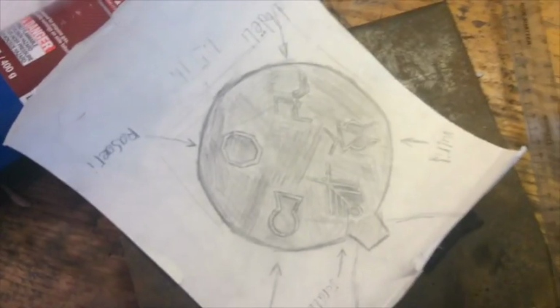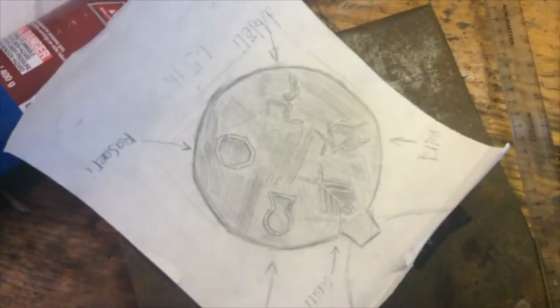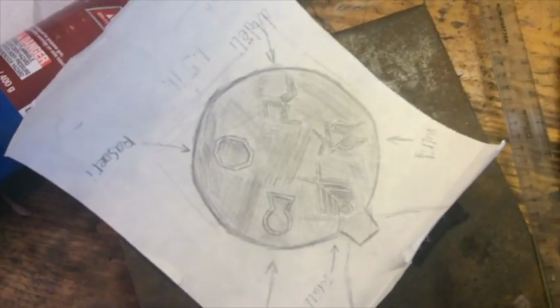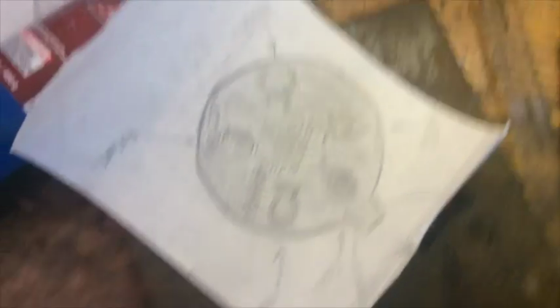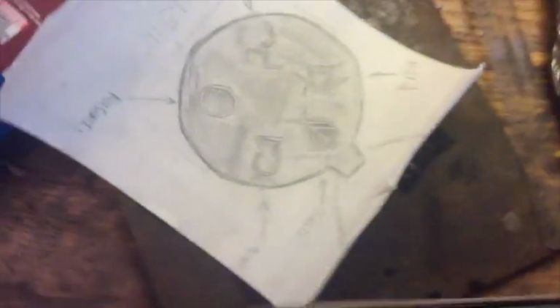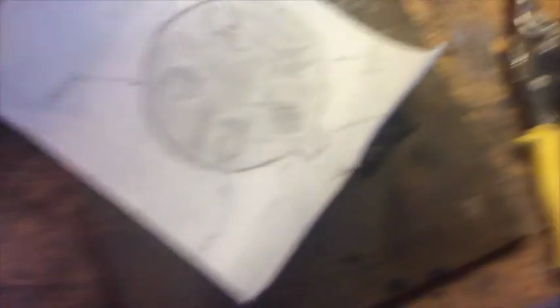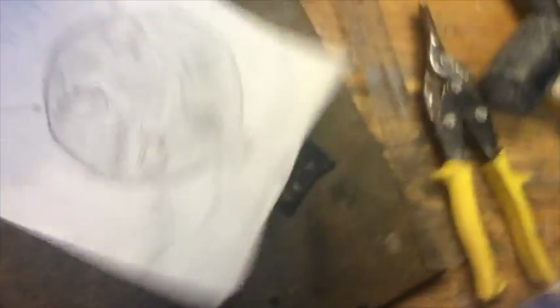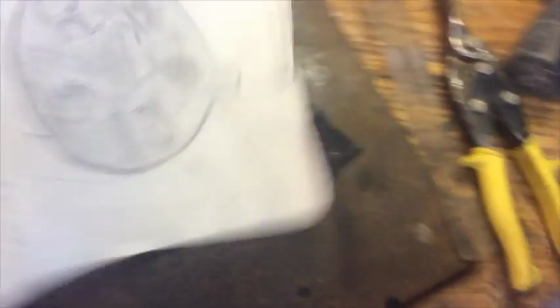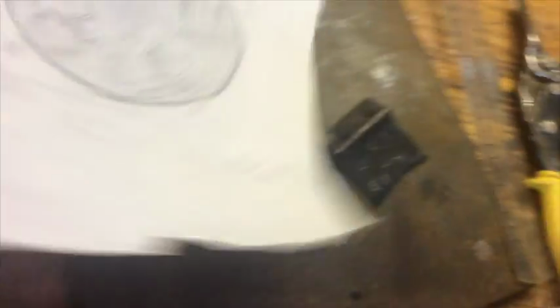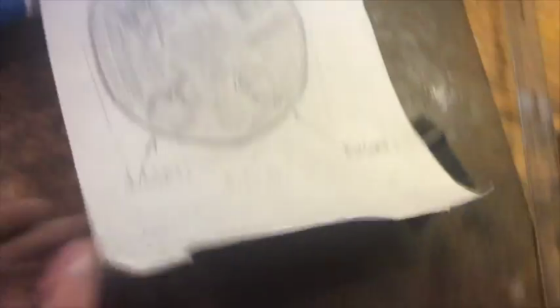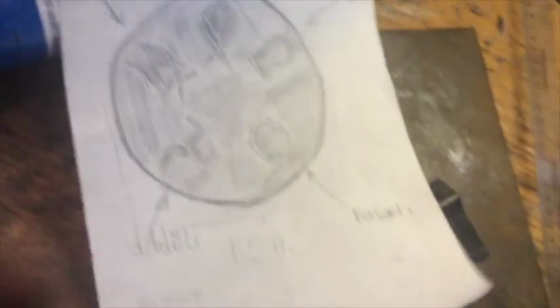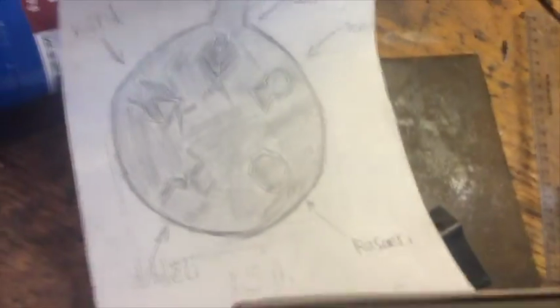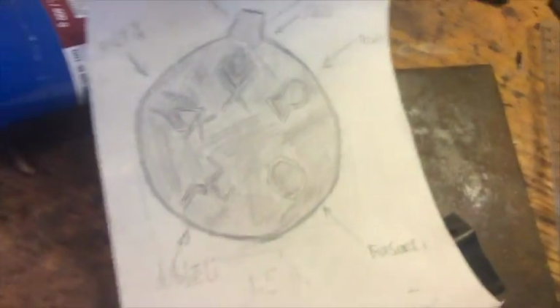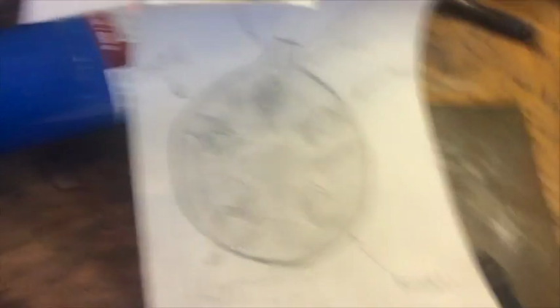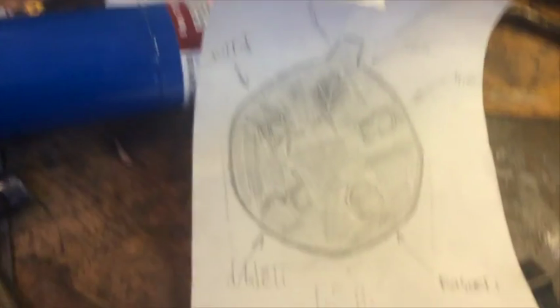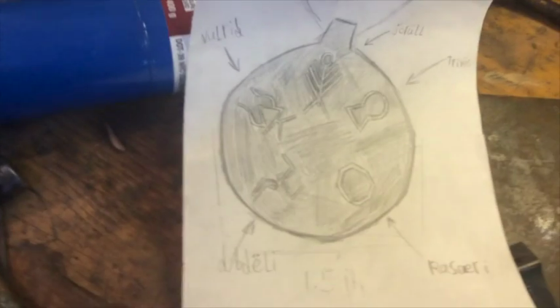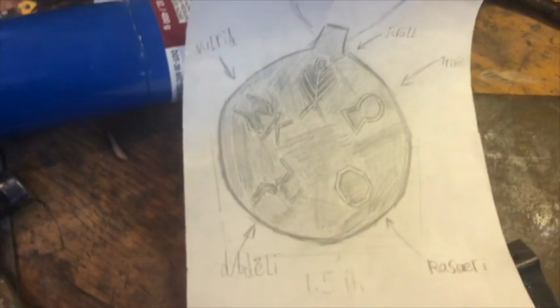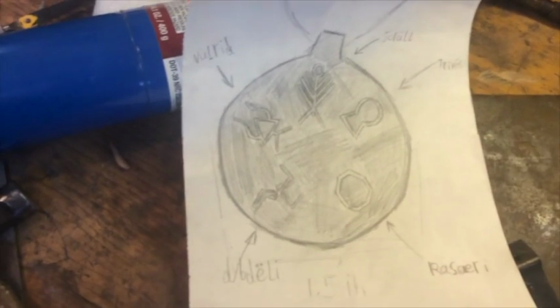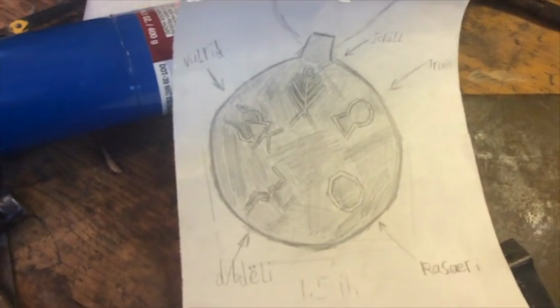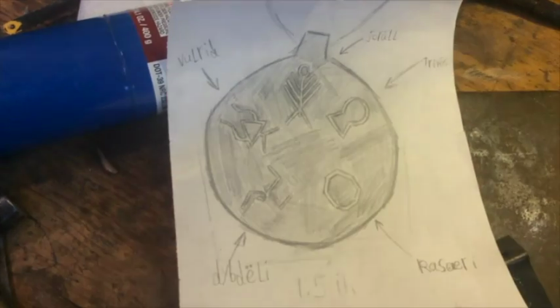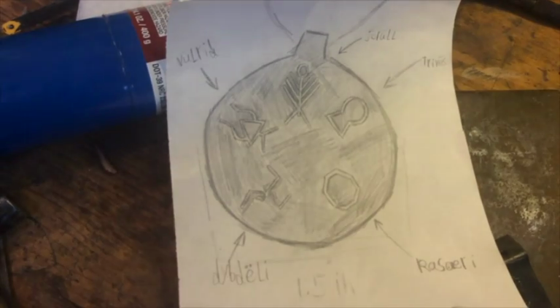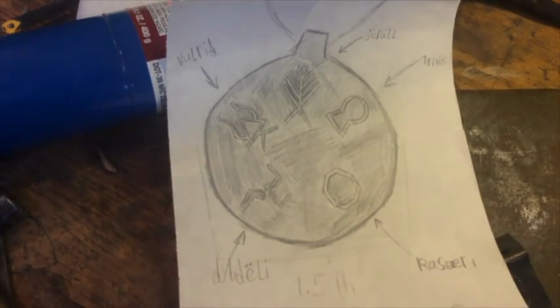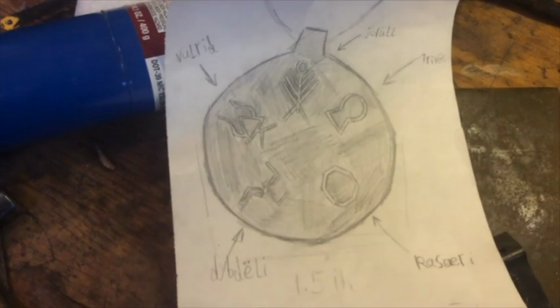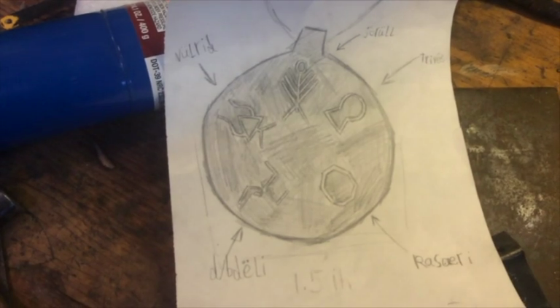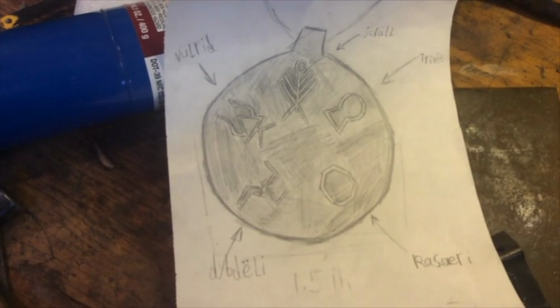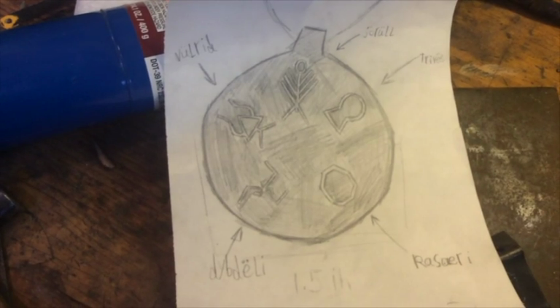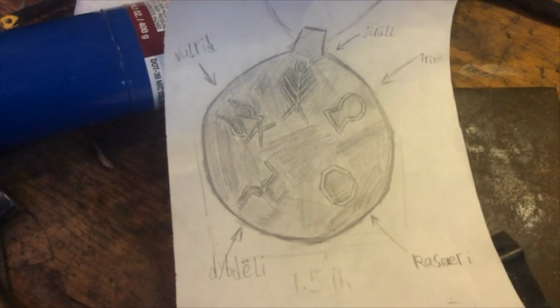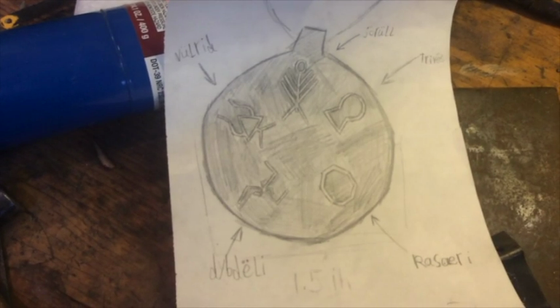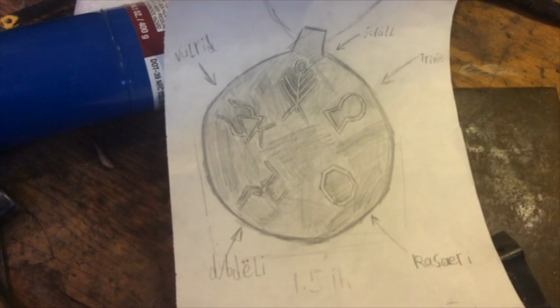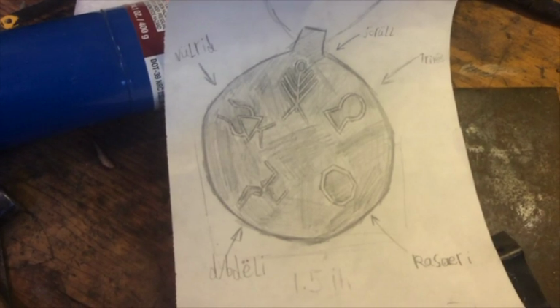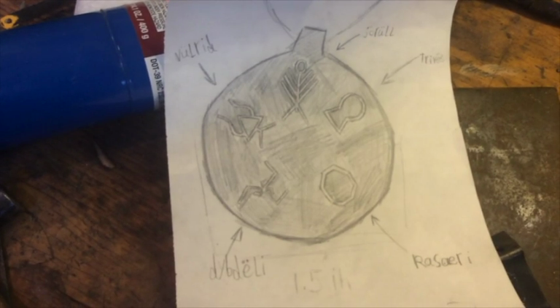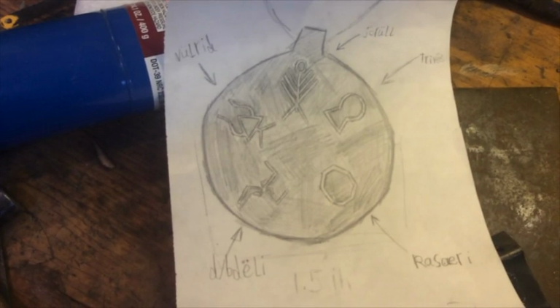A friend of mine asked me to make this steel amulet for him. It's actually for a book he's writing, but I'll talk more about that later.